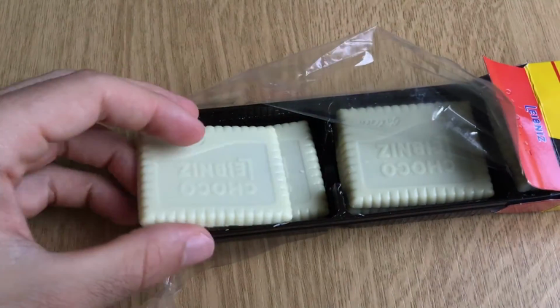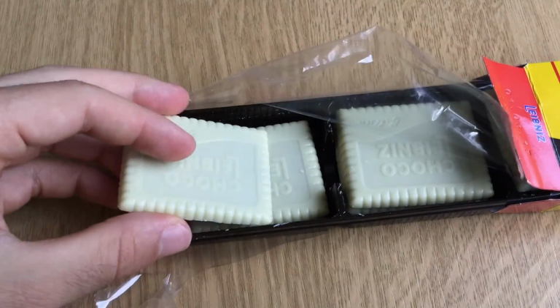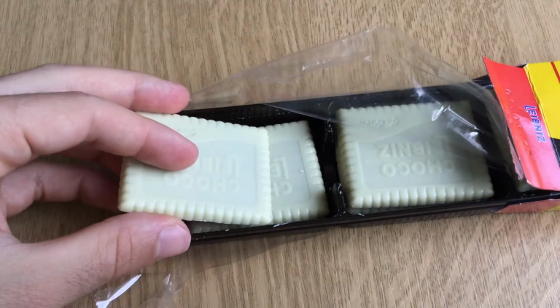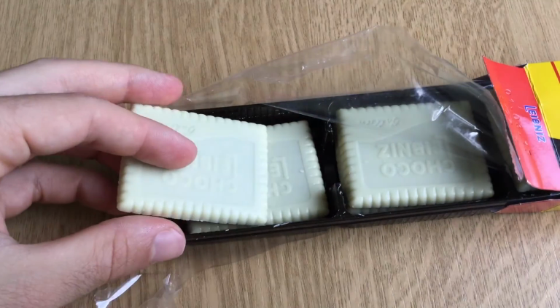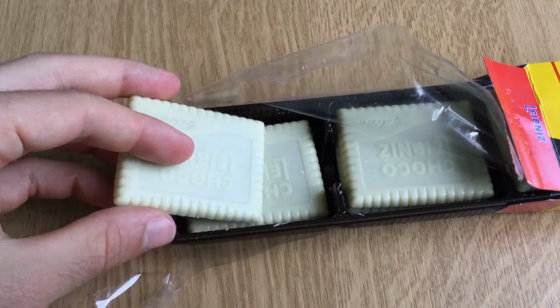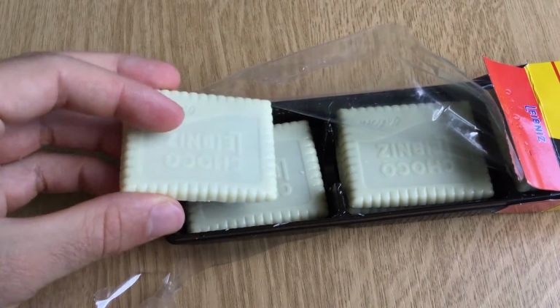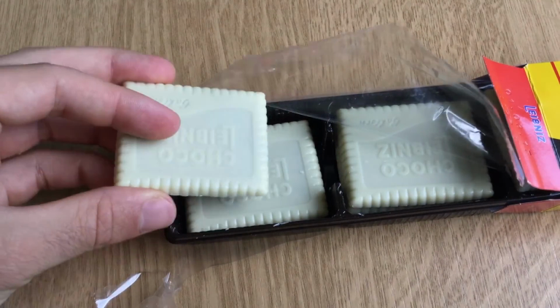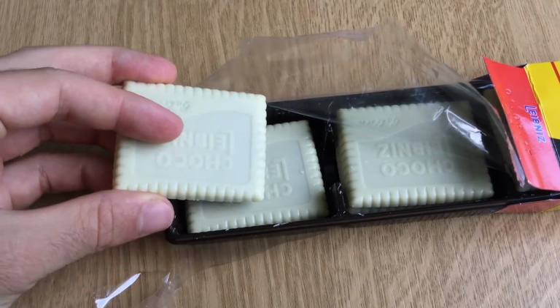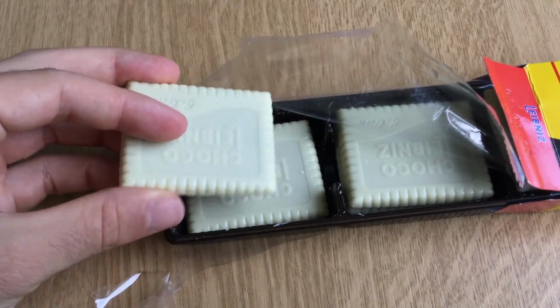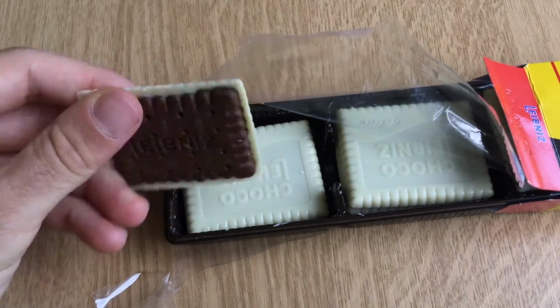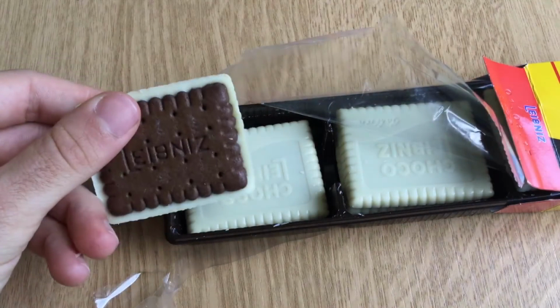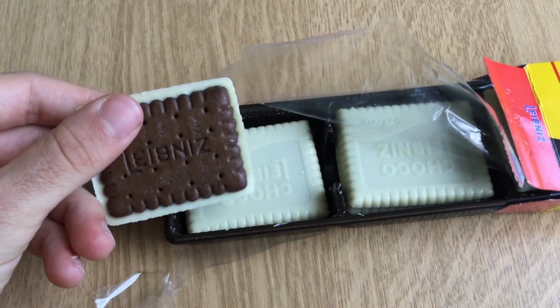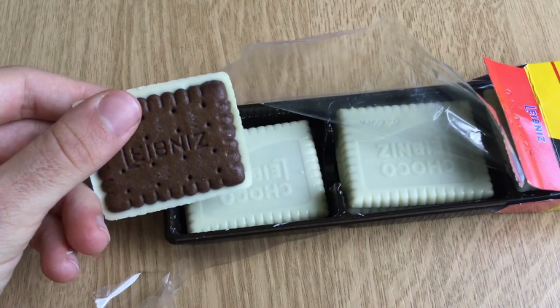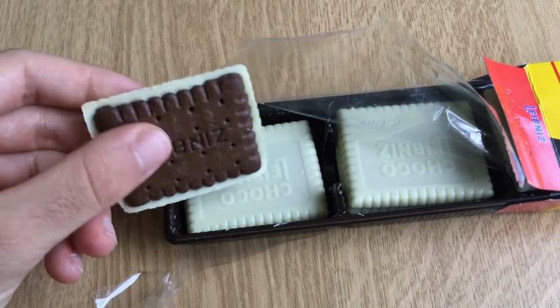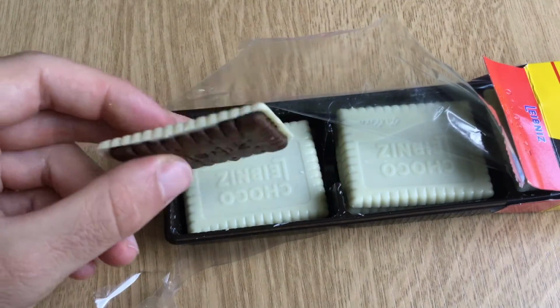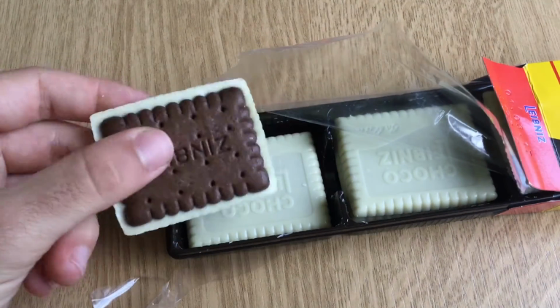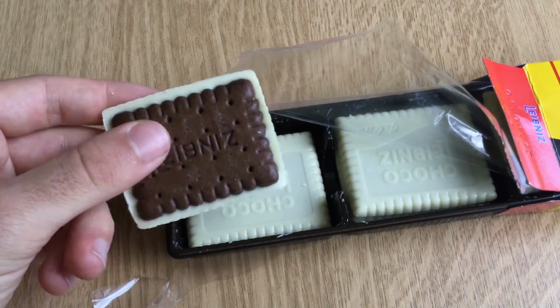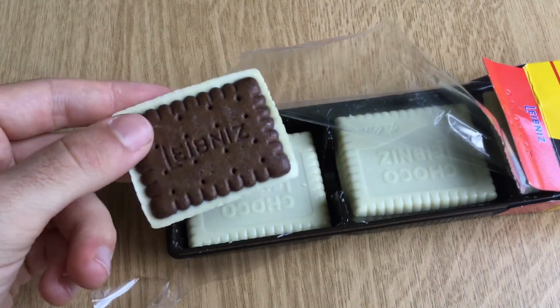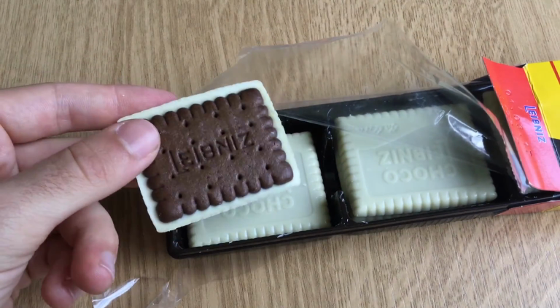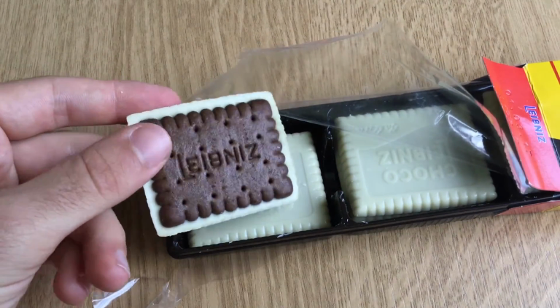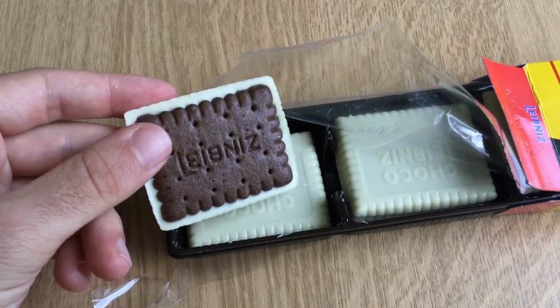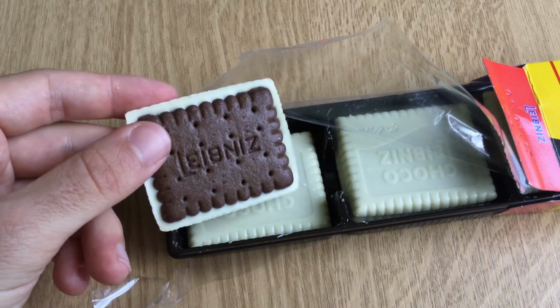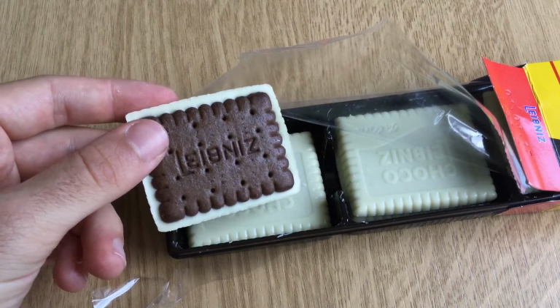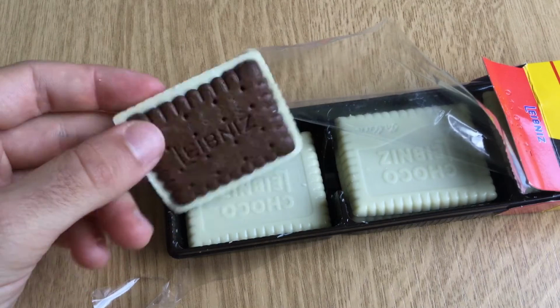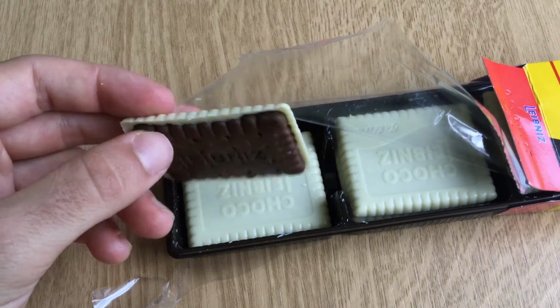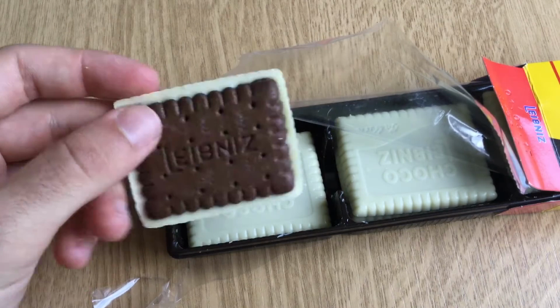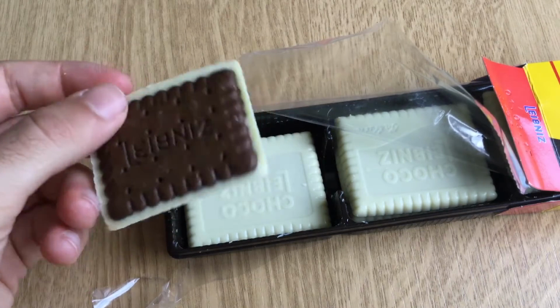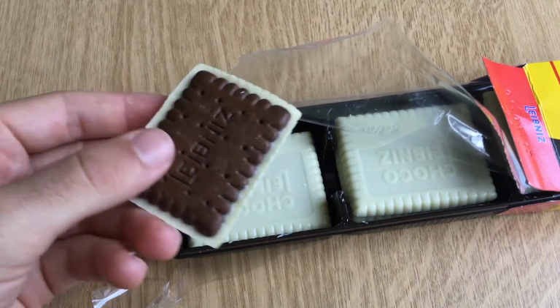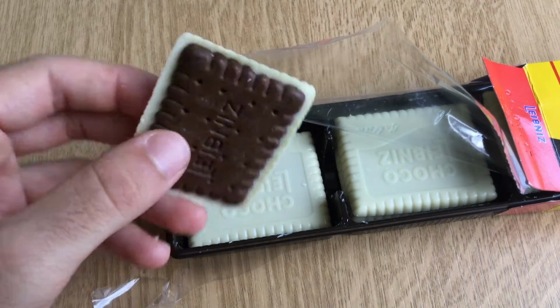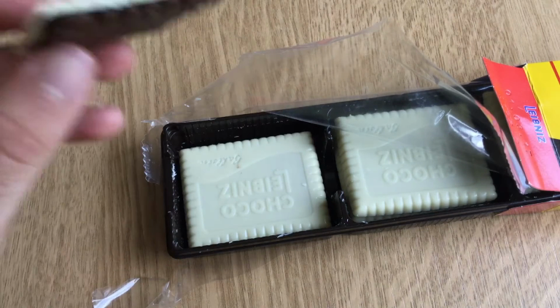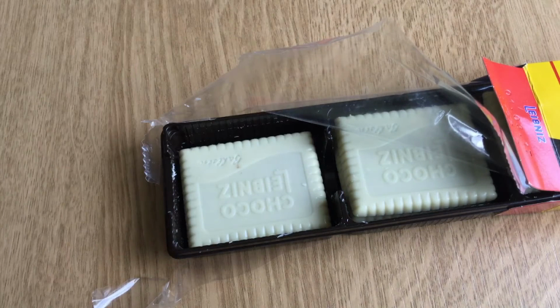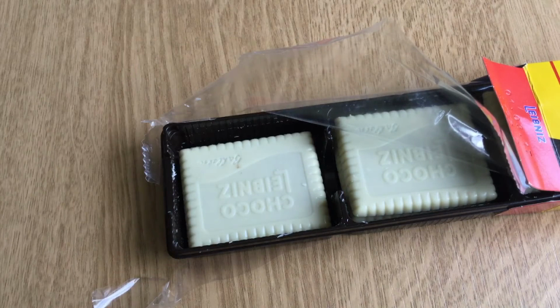This is pretty white with the chocolate flavor. Oh guys, it looks quite good — let me taste it.